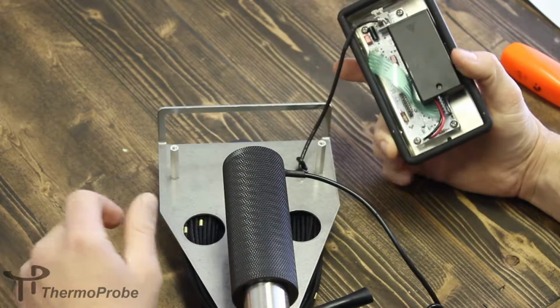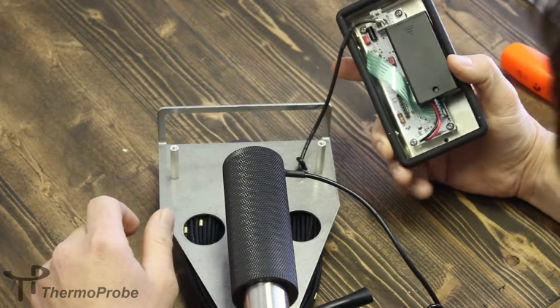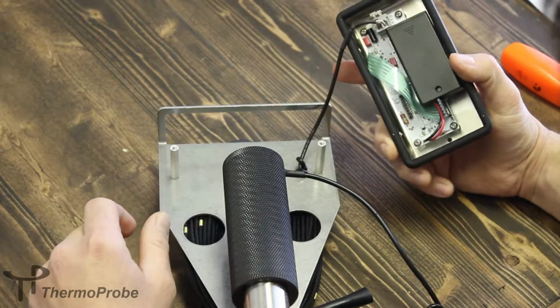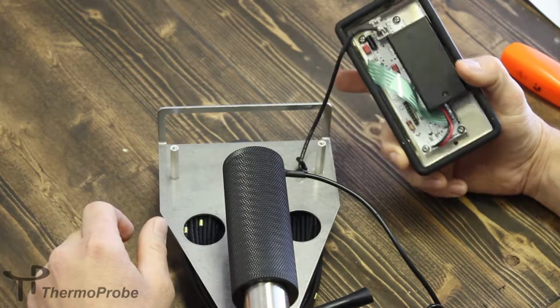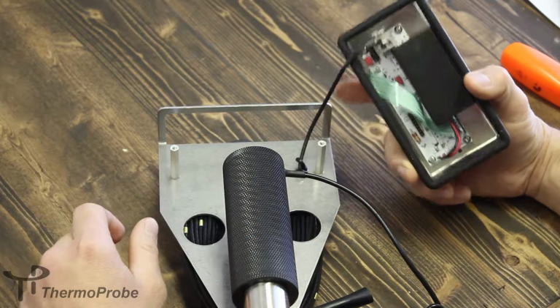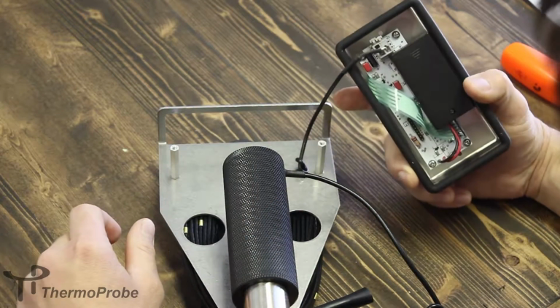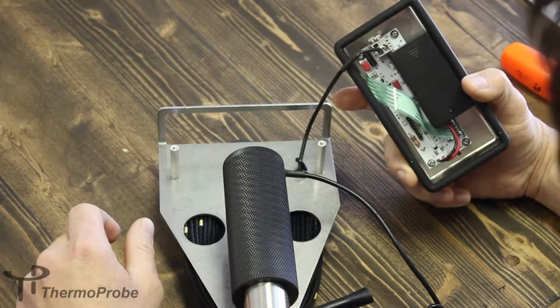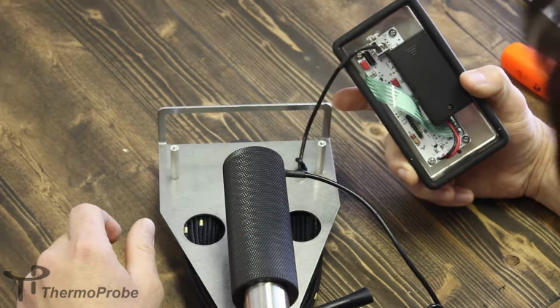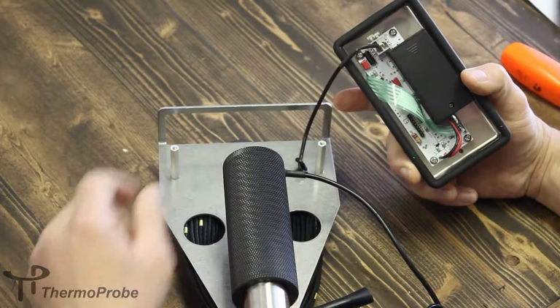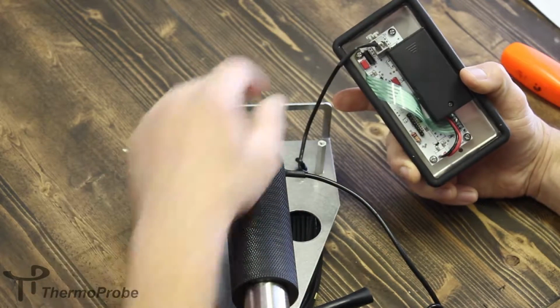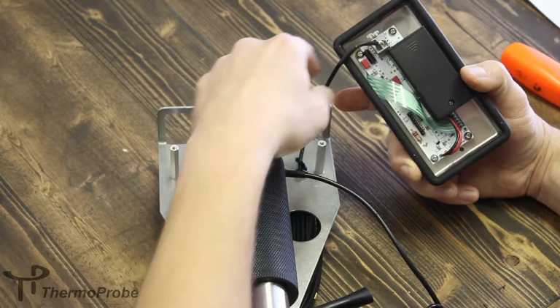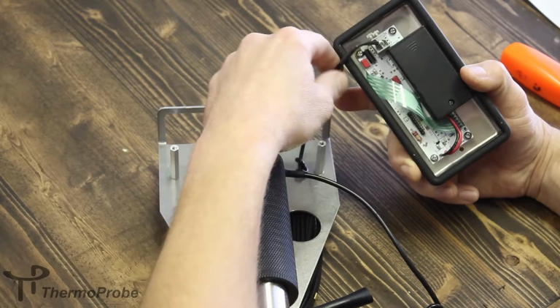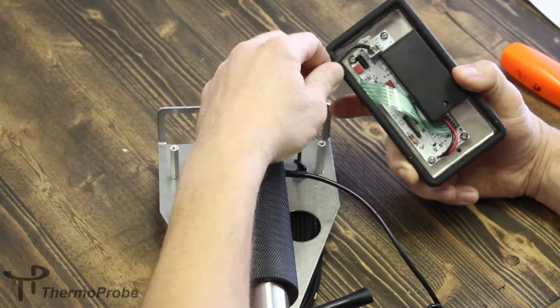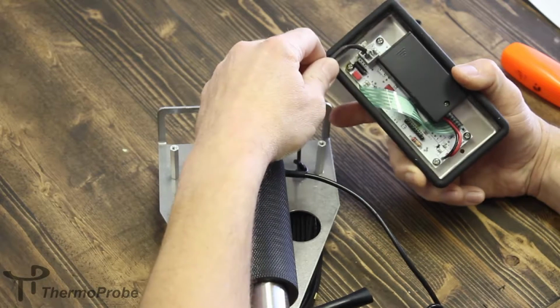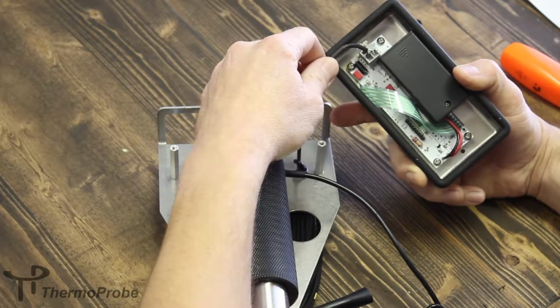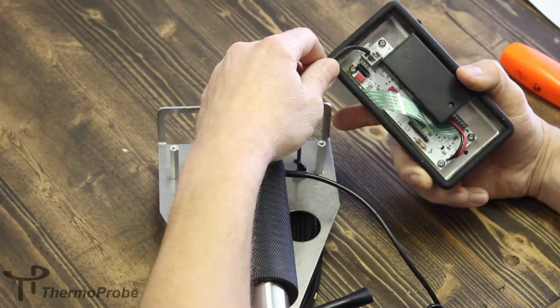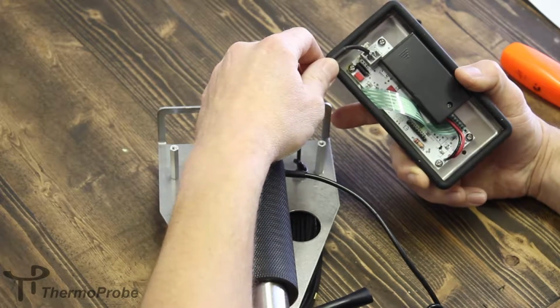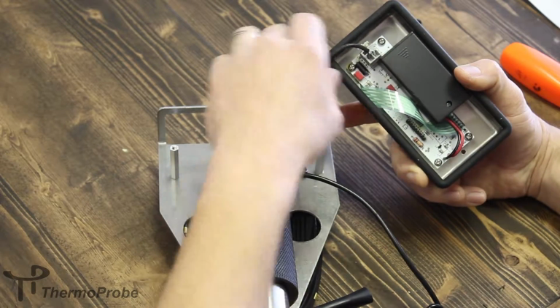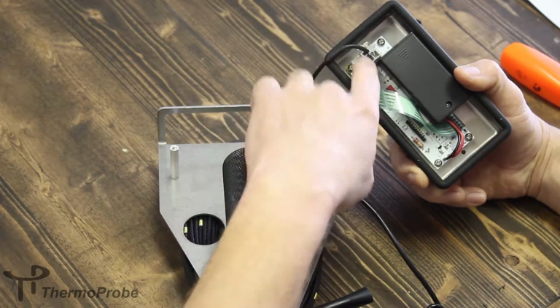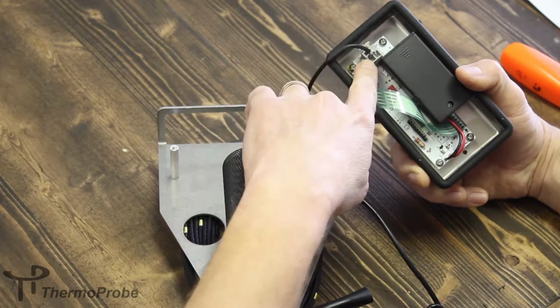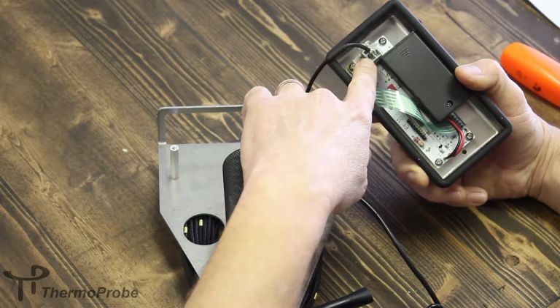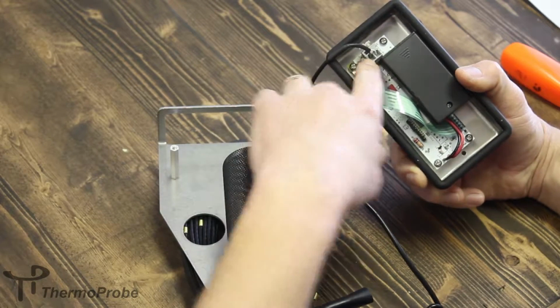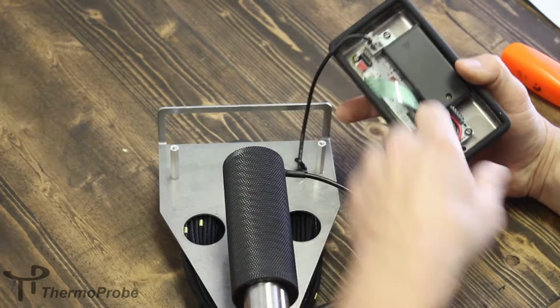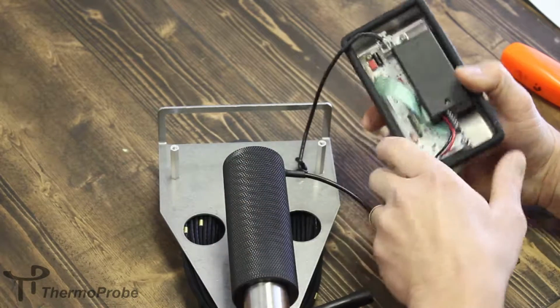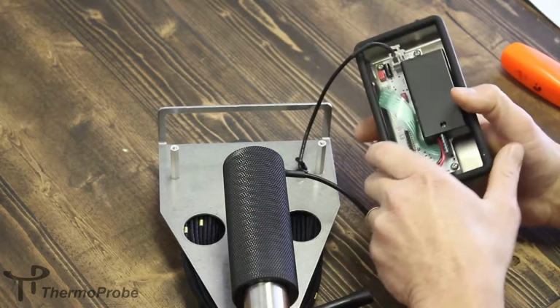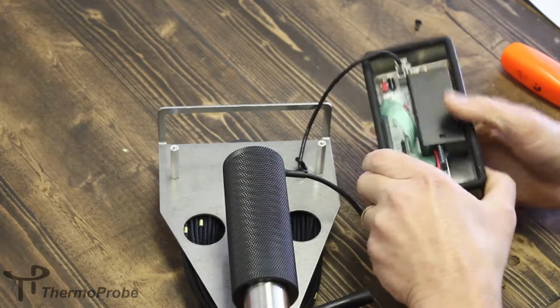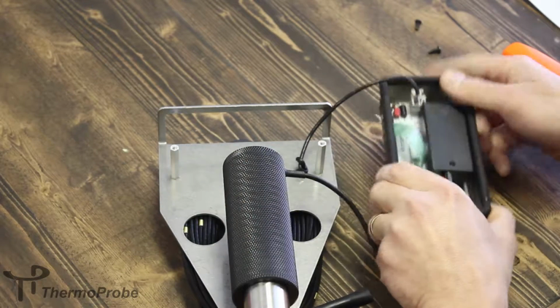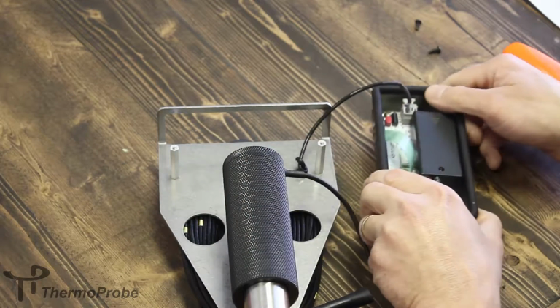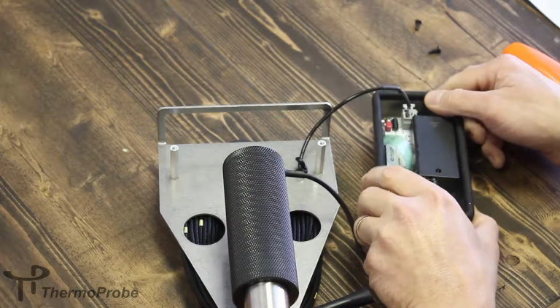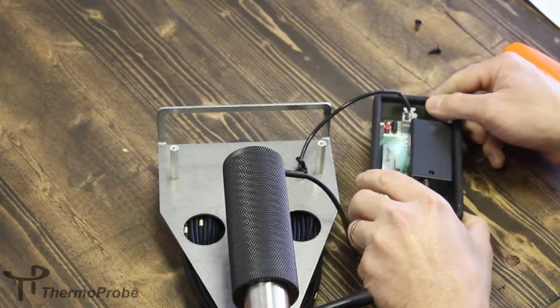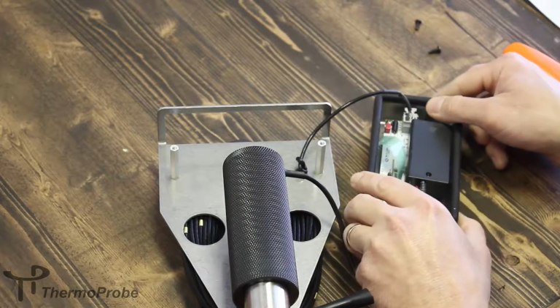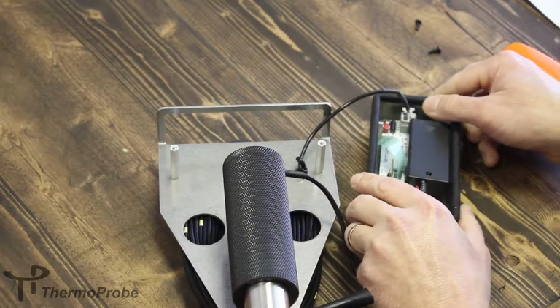Once it's open, you can see where the temperature probe connects to the circuit board. You can just set this down.